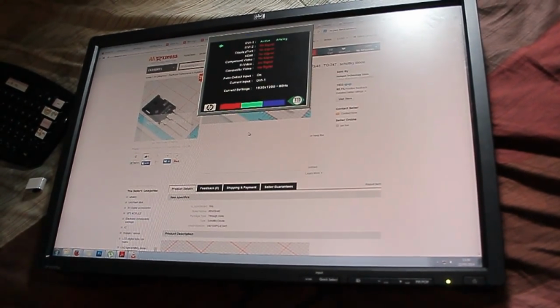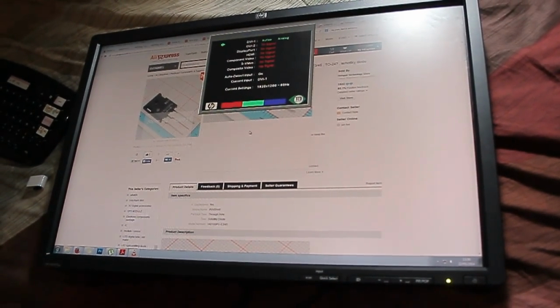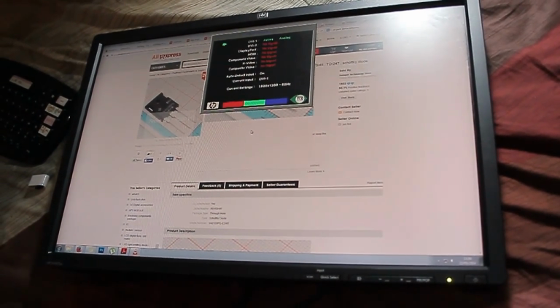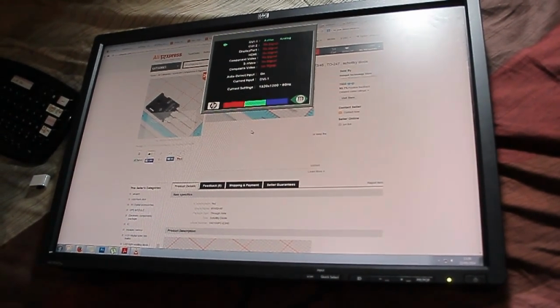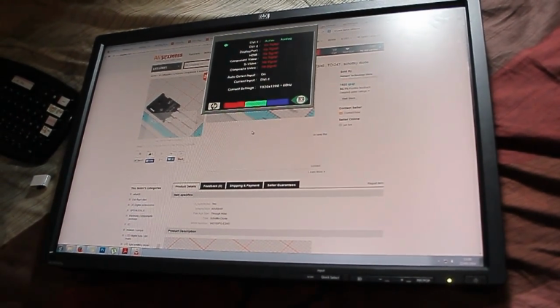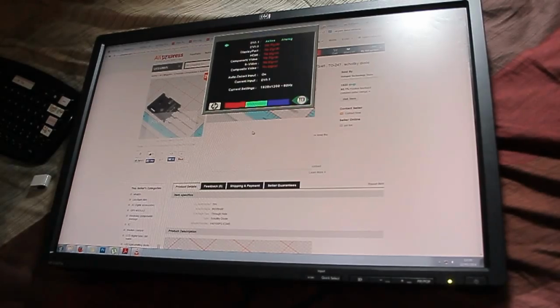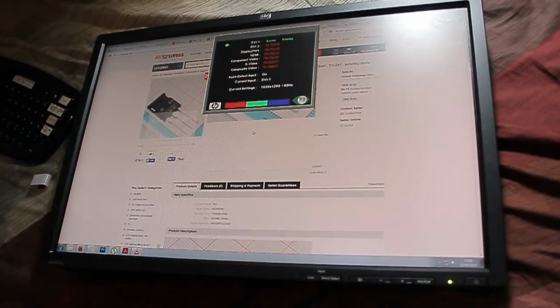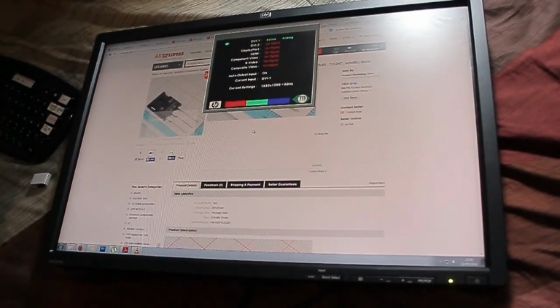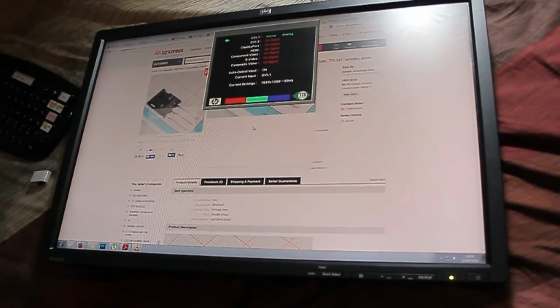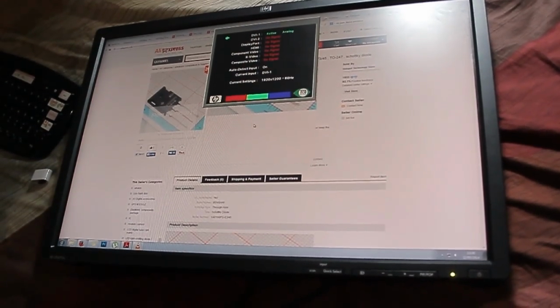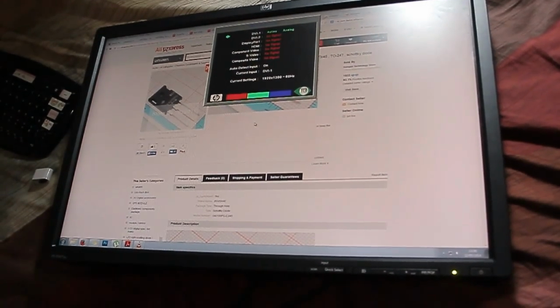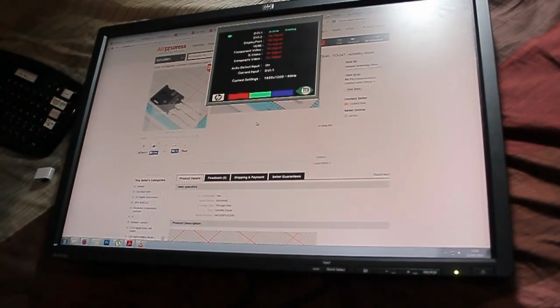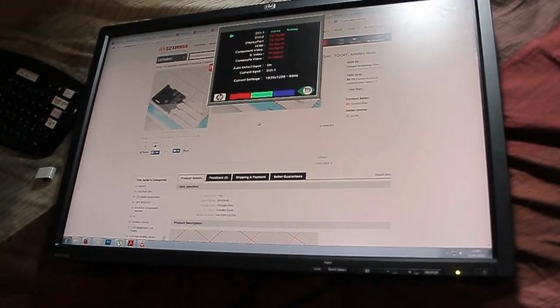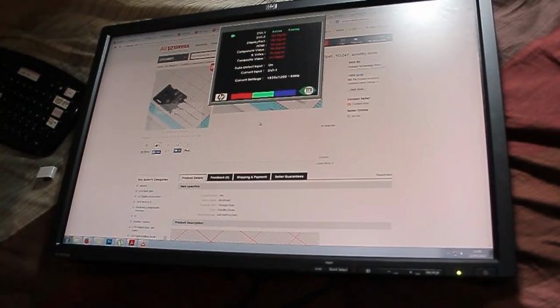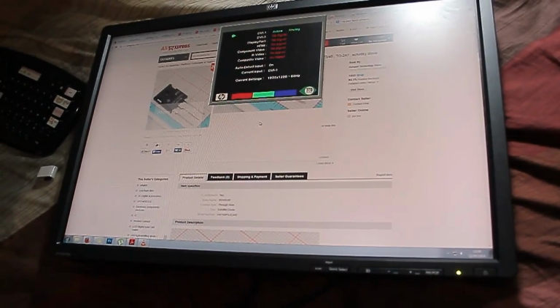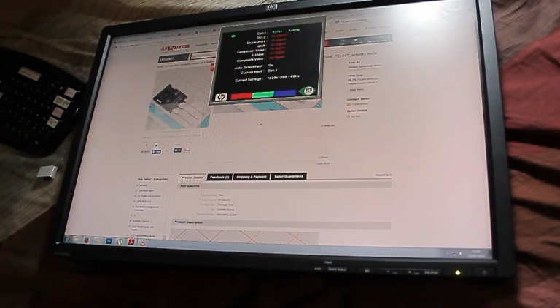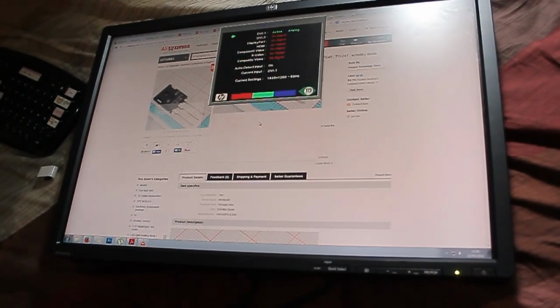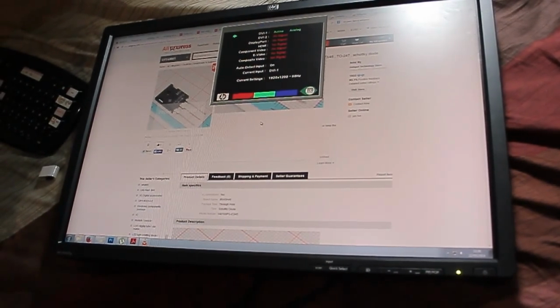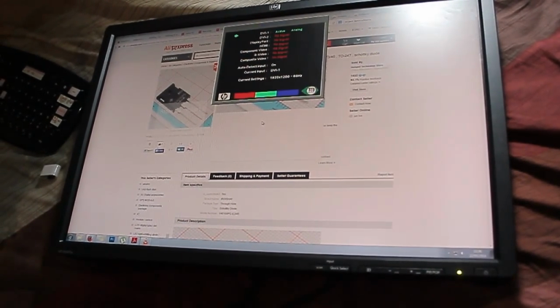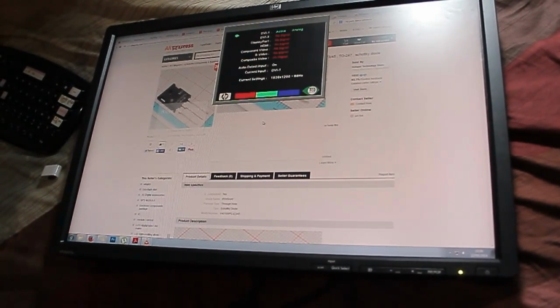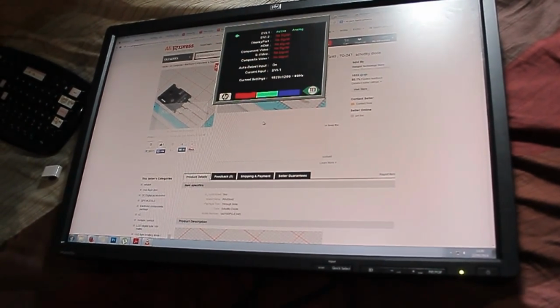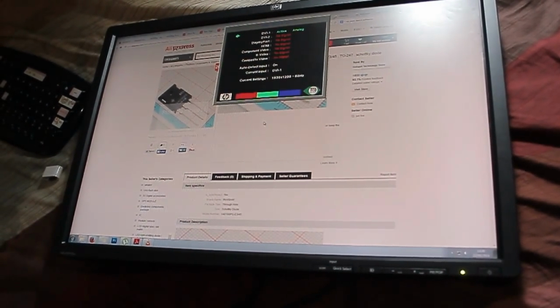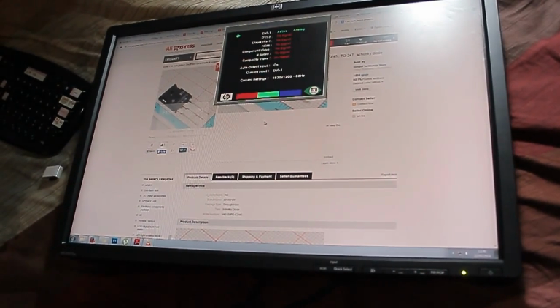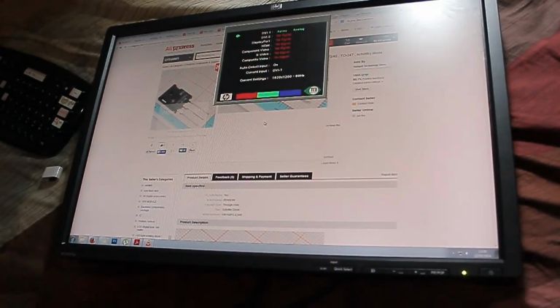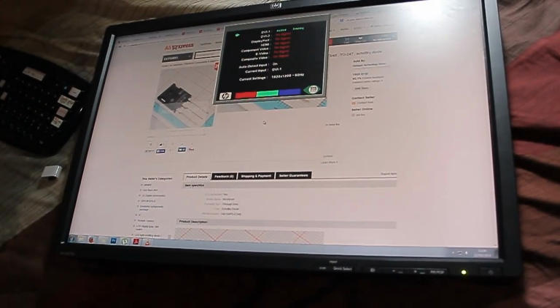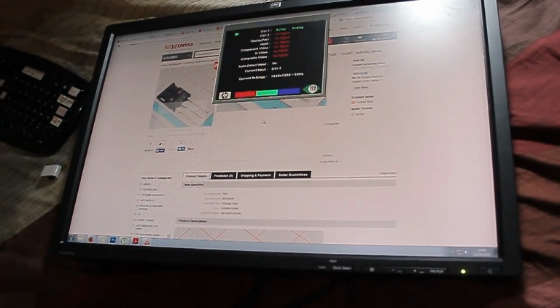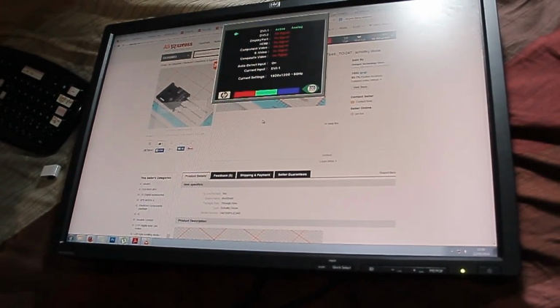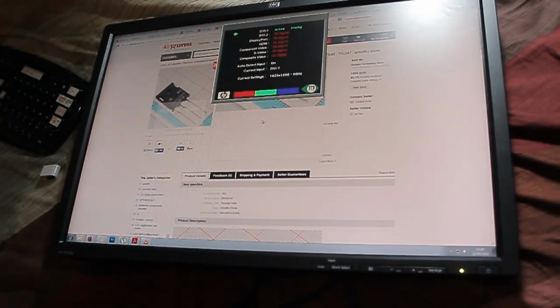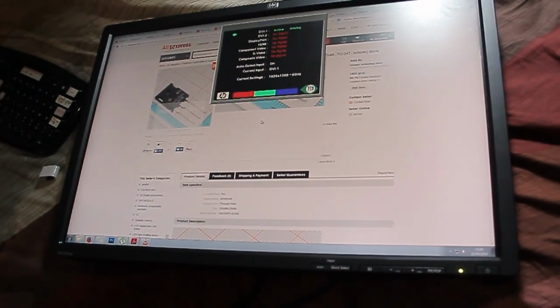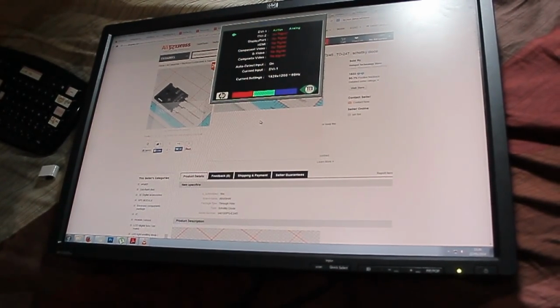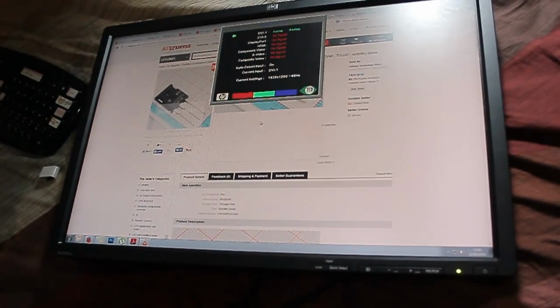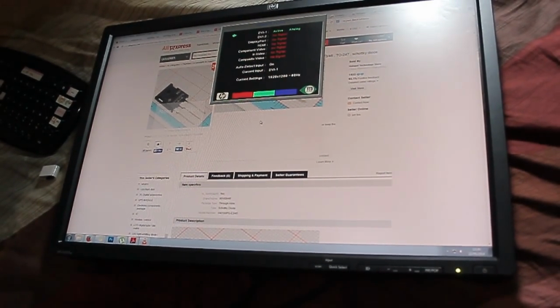Okay, we can see the picture now on the monitor. Thank you for watching.